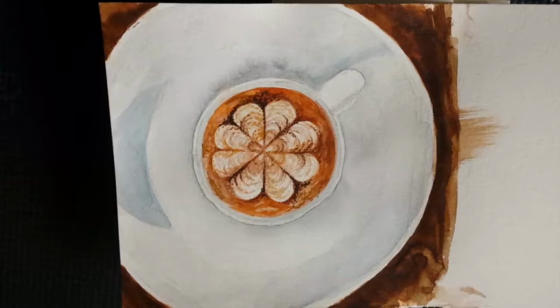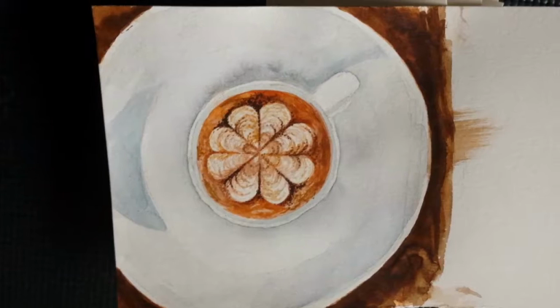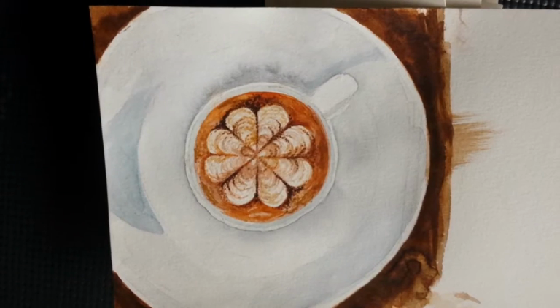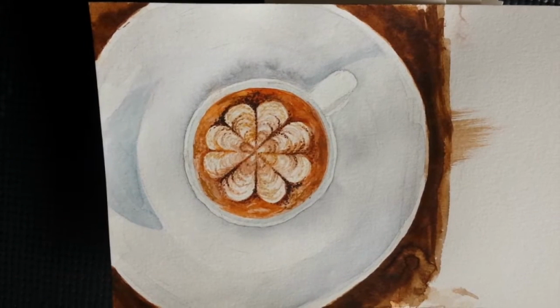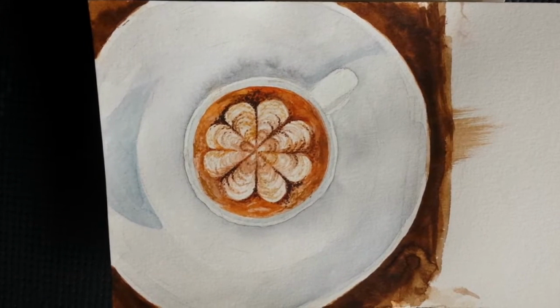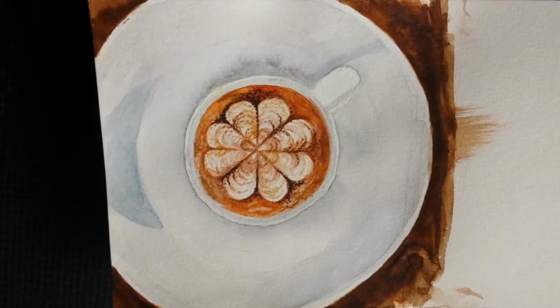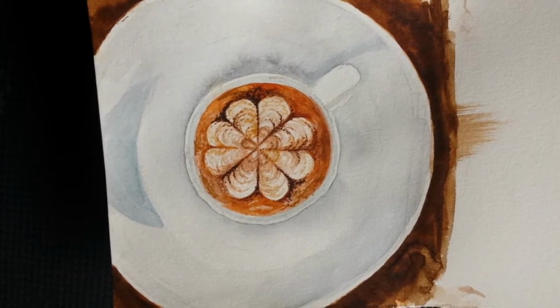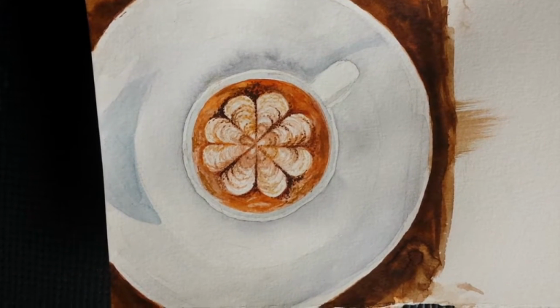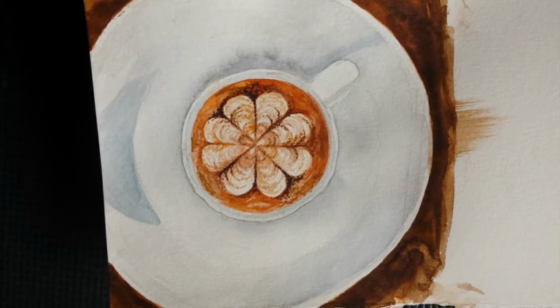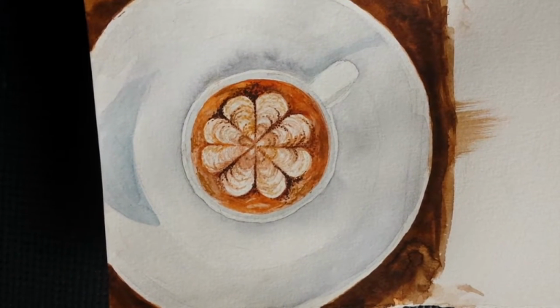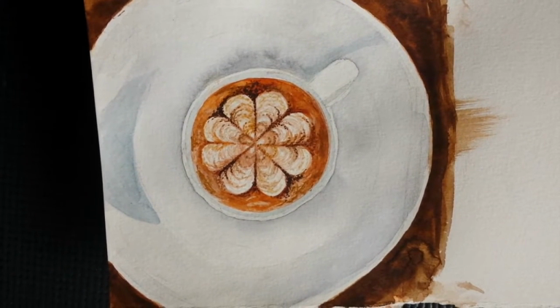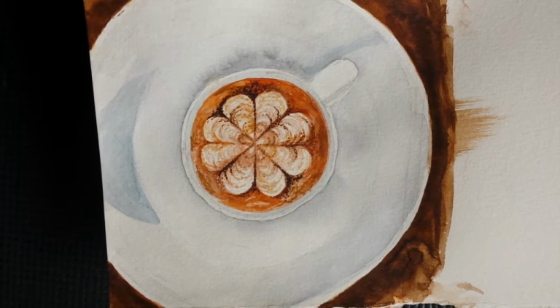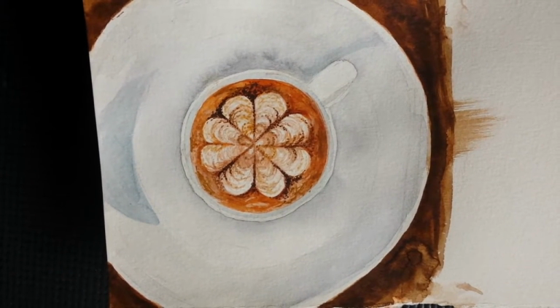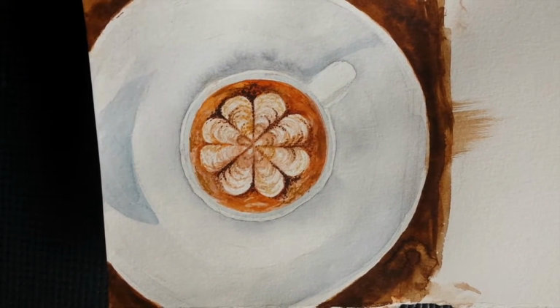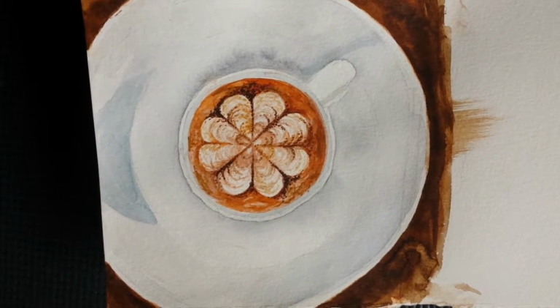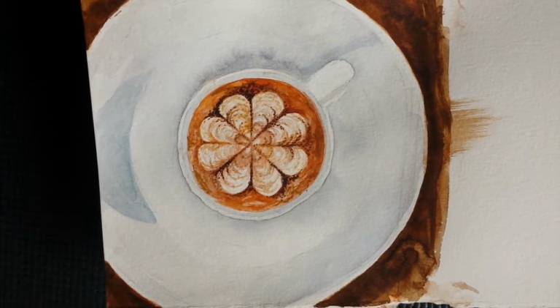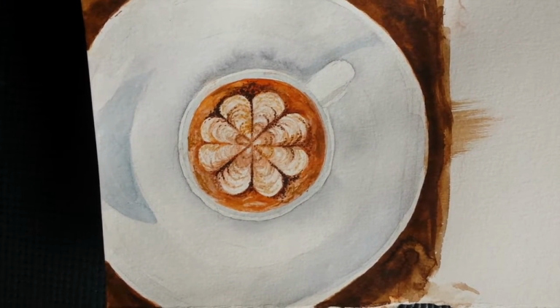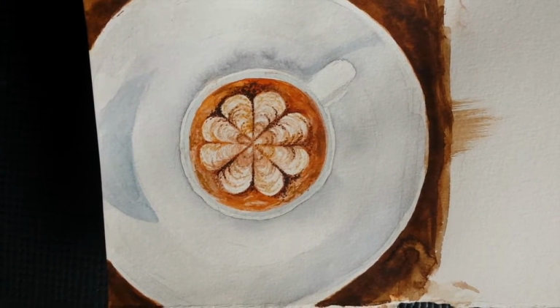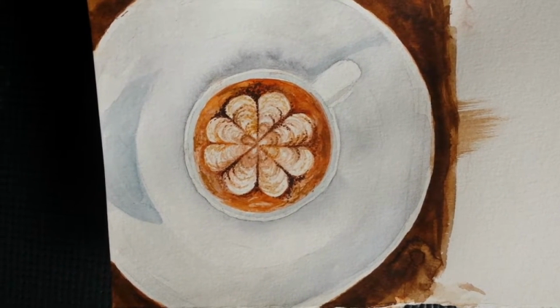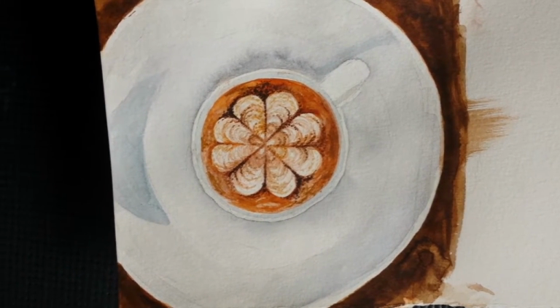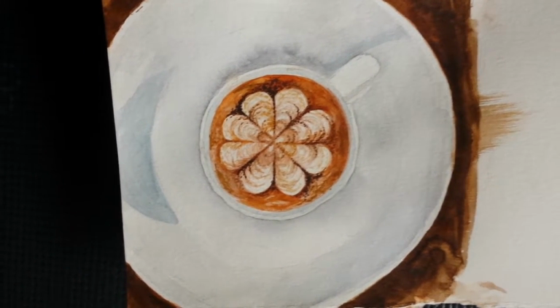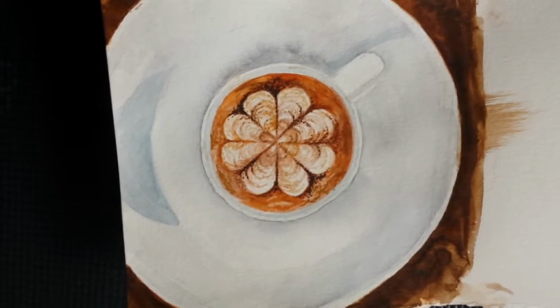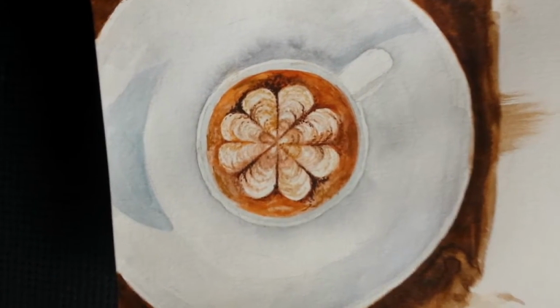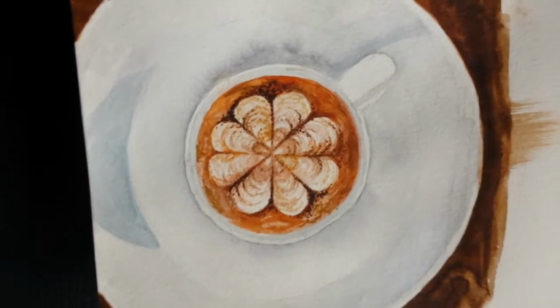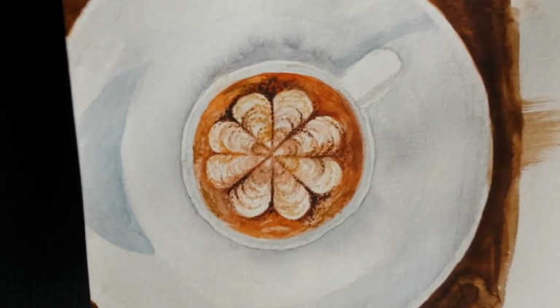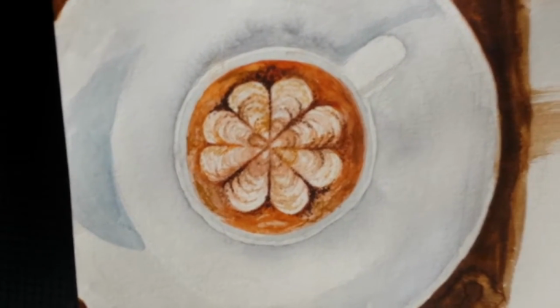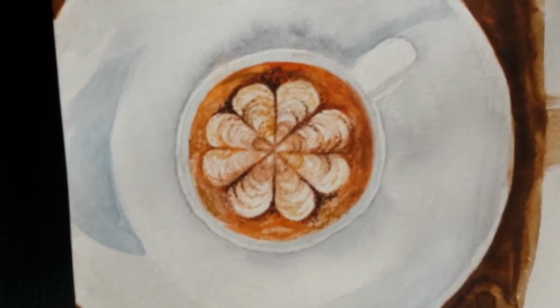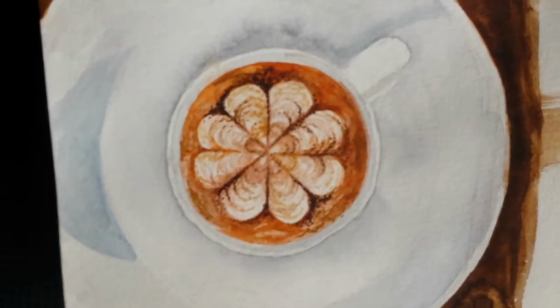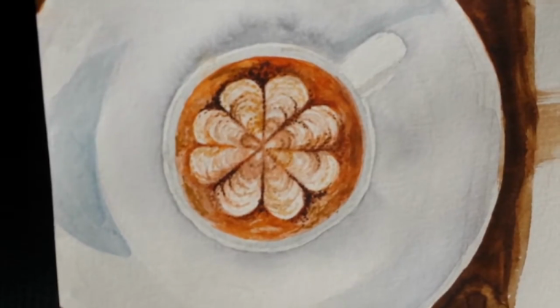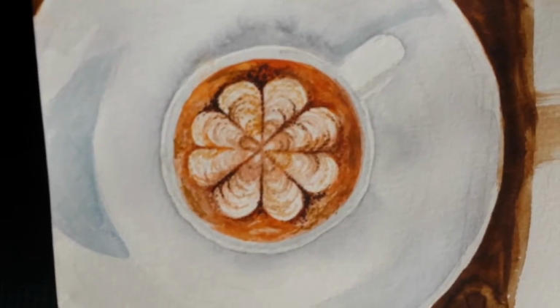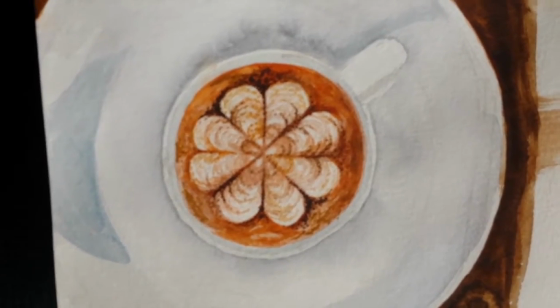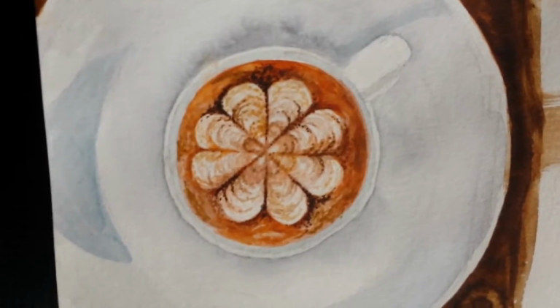This is a painting of a latte from the top, and I wanted to play around with henna designs inside of the foam.